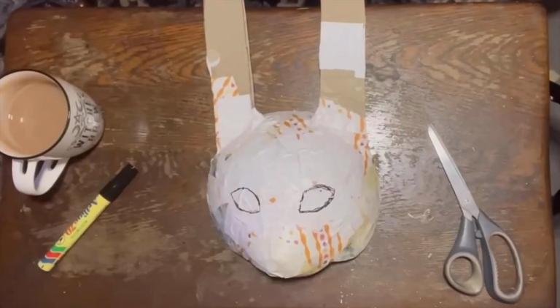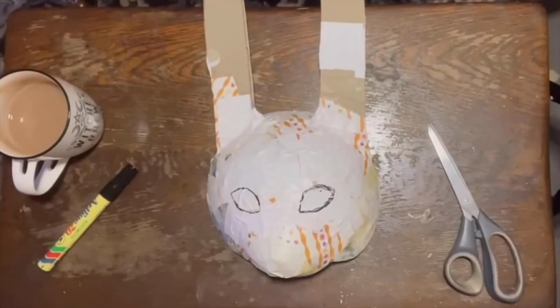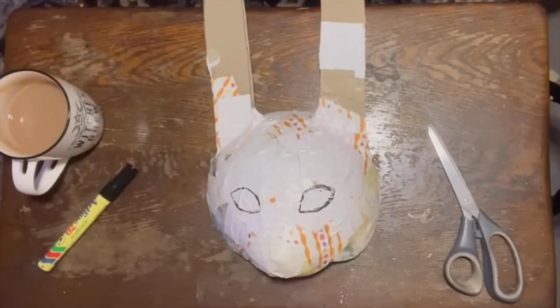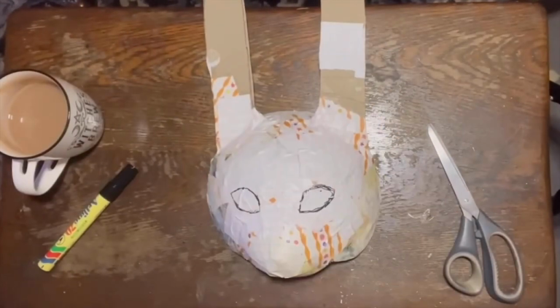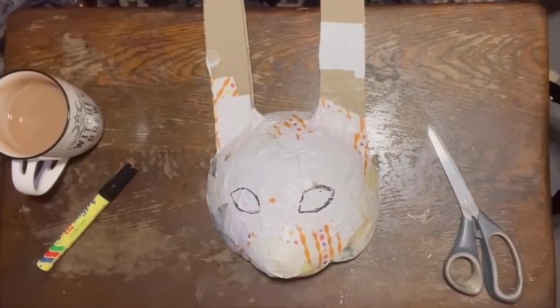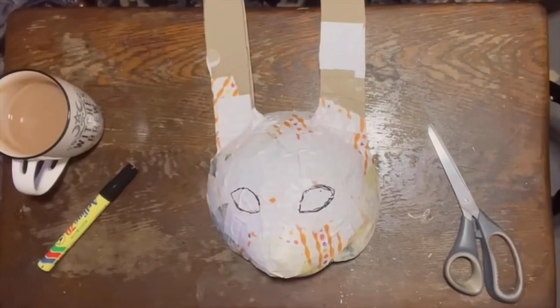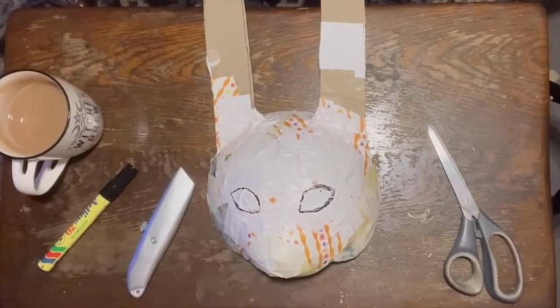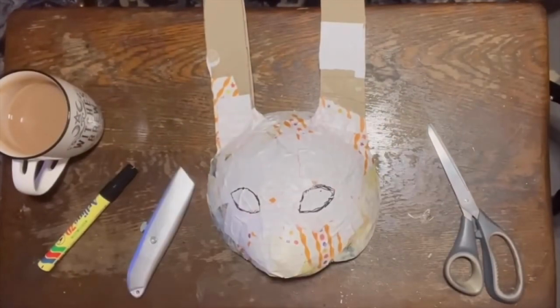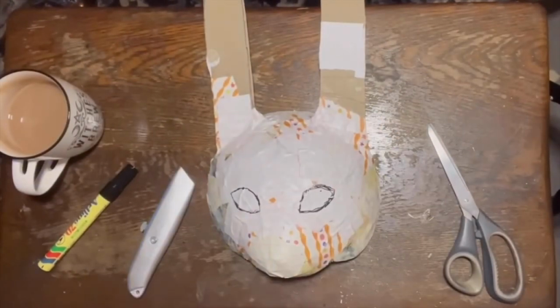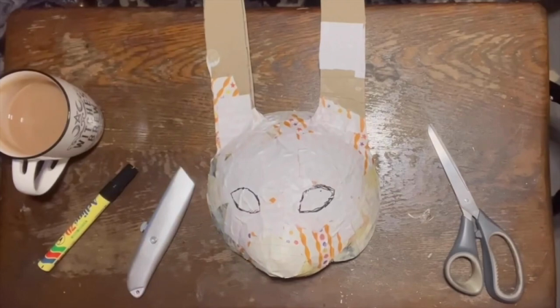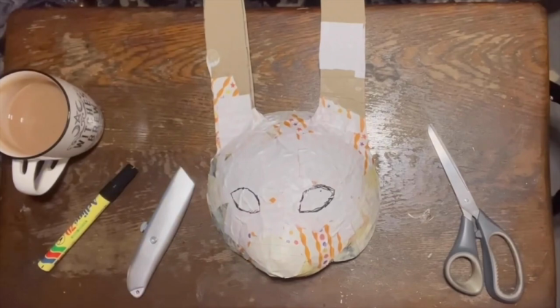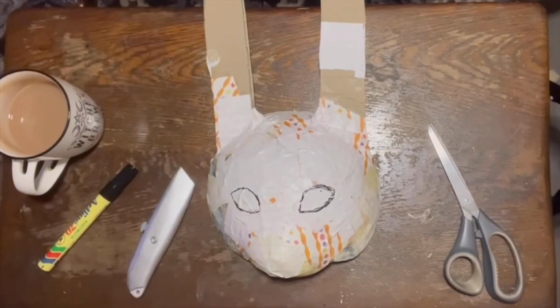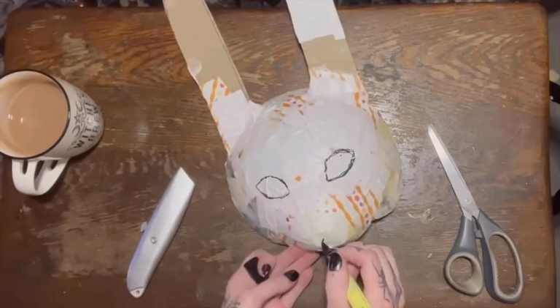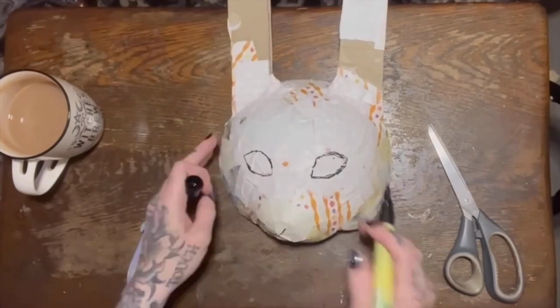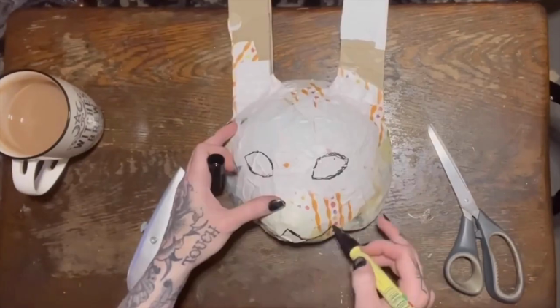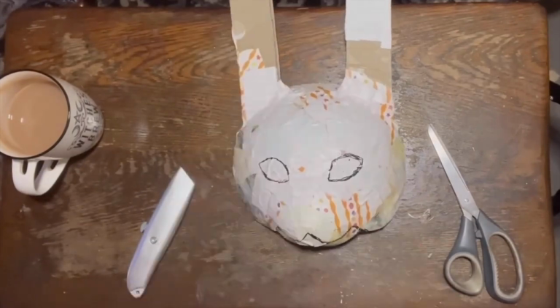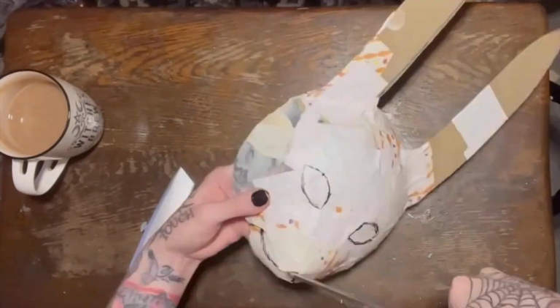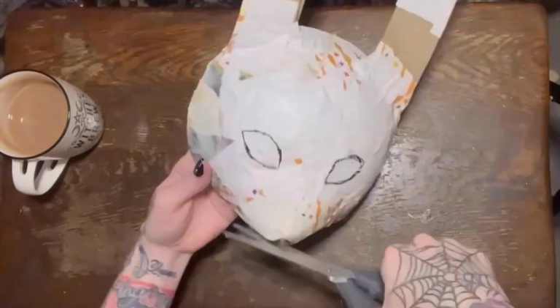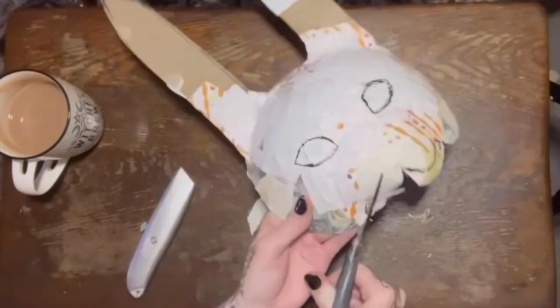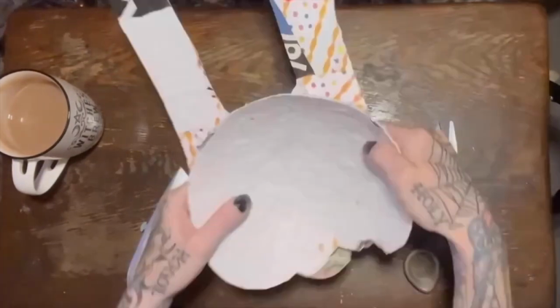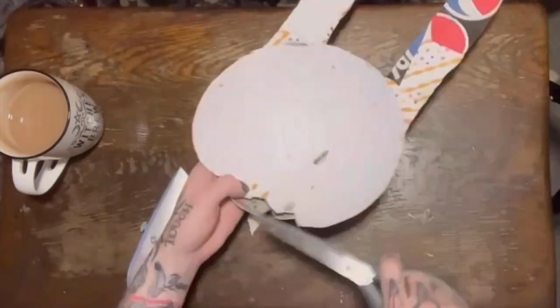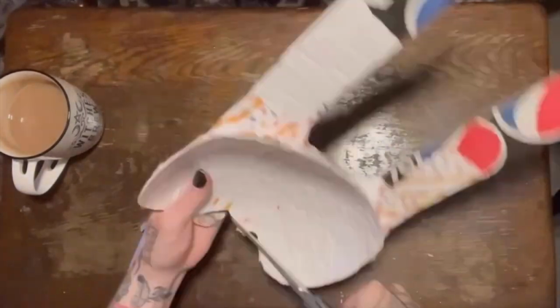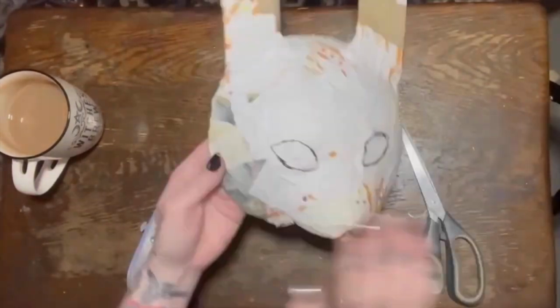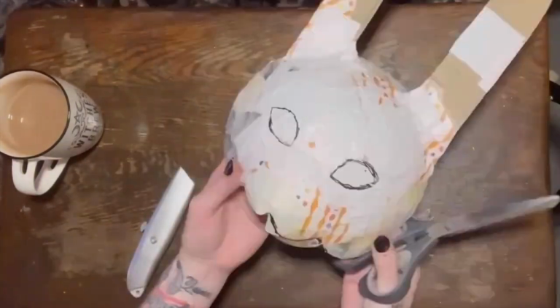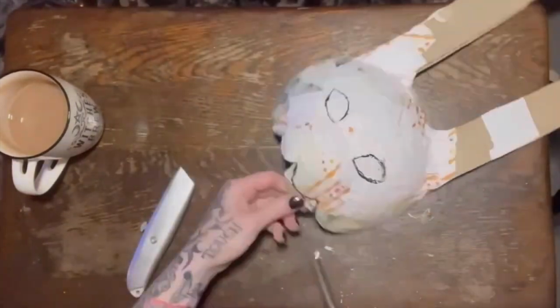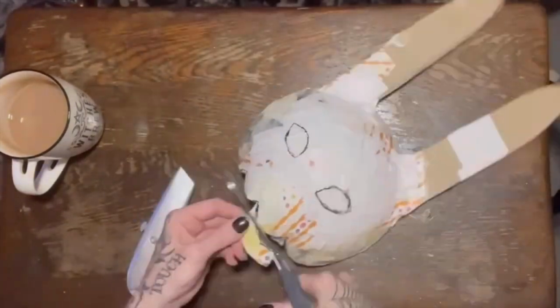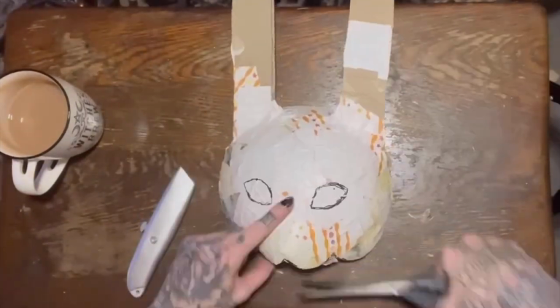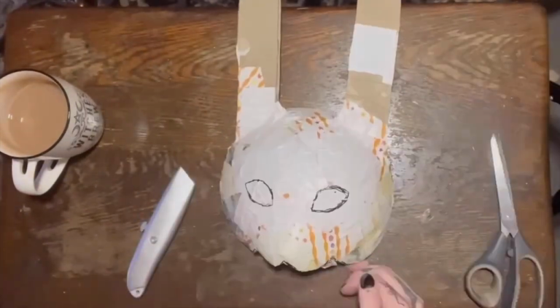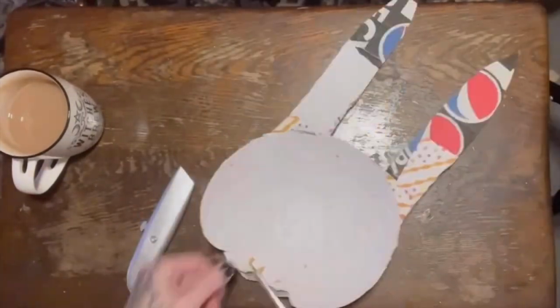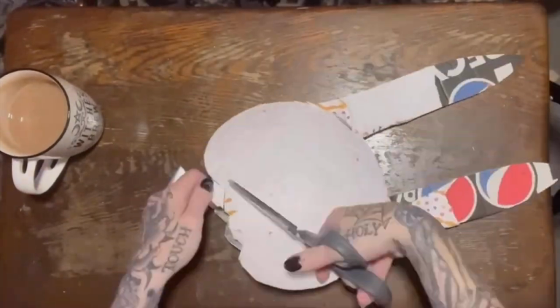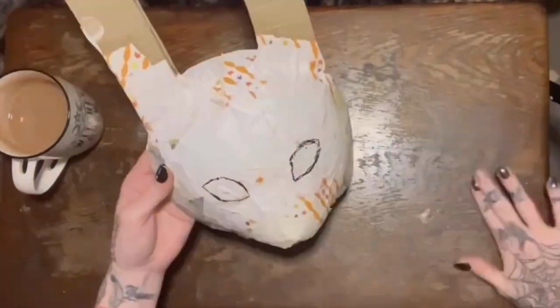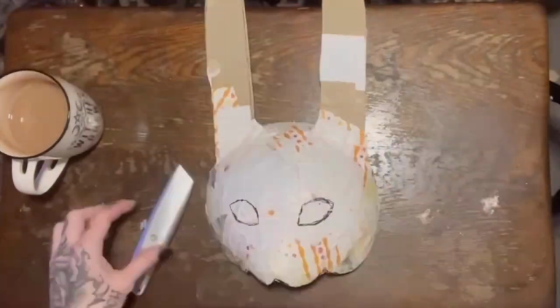Then I'm going to mark out the eyes and very carefully cut out within the shapes that I want.